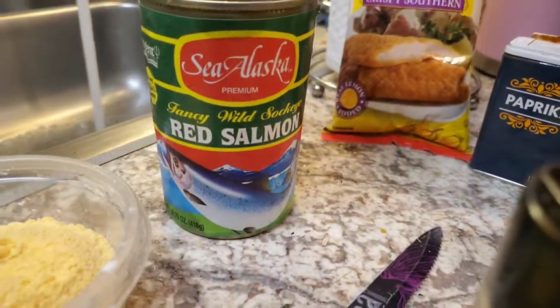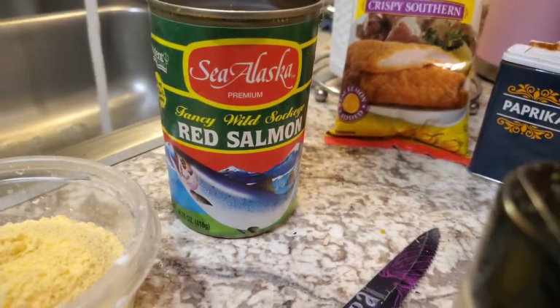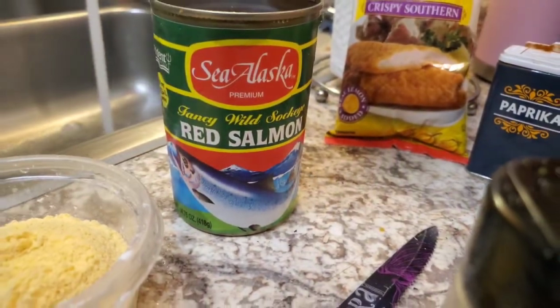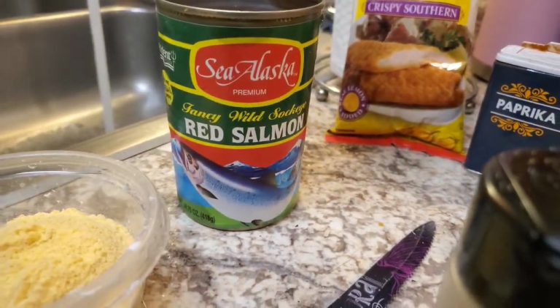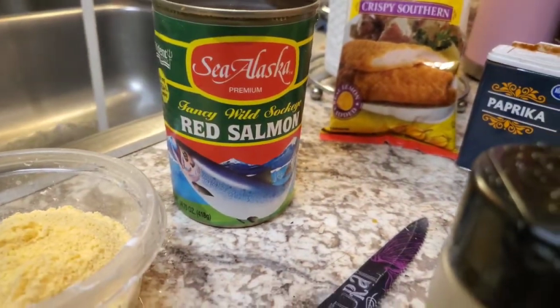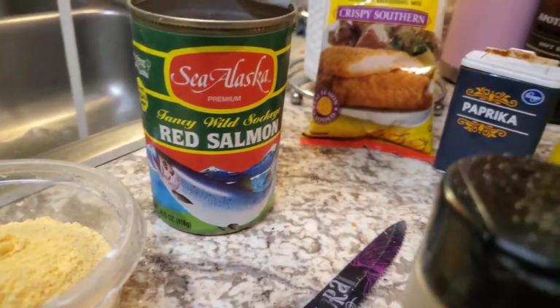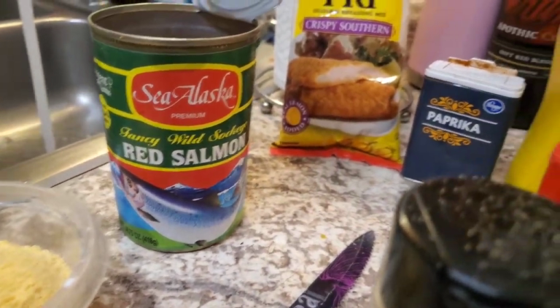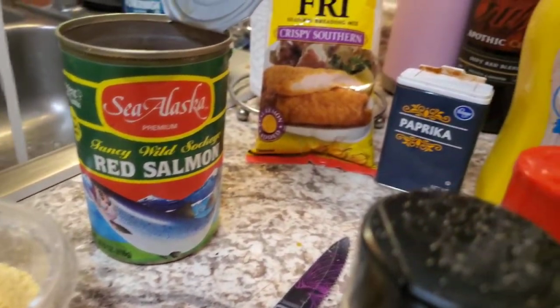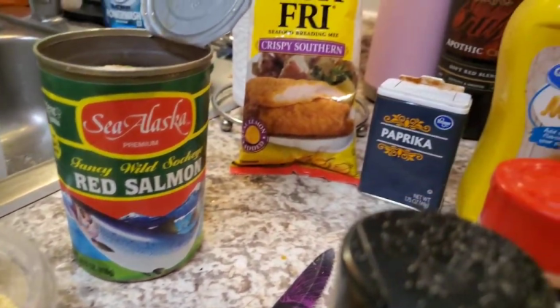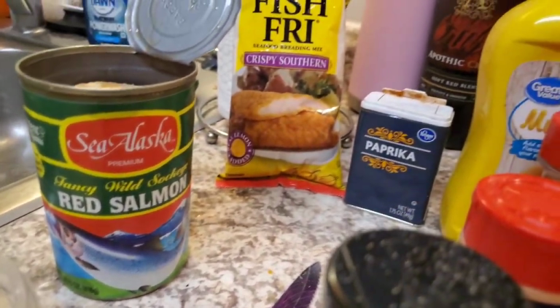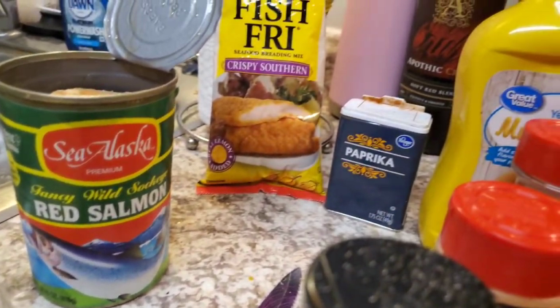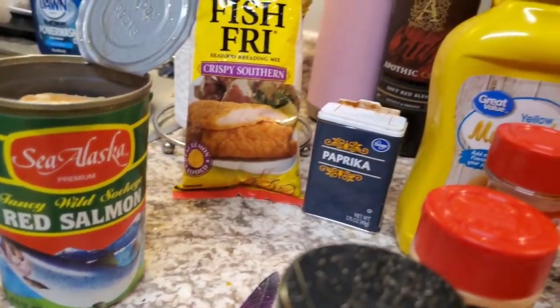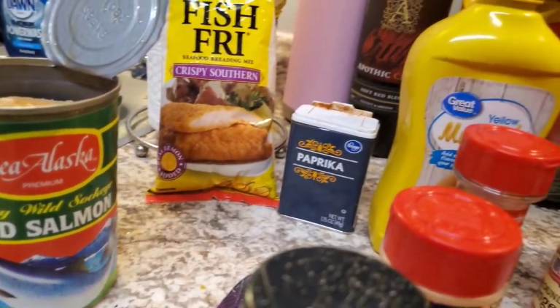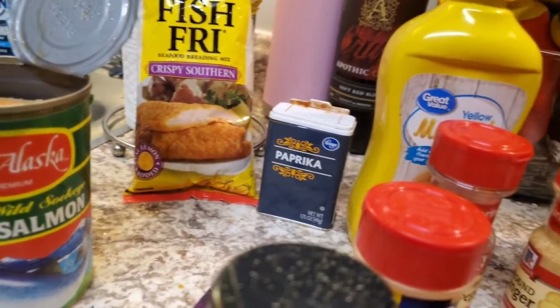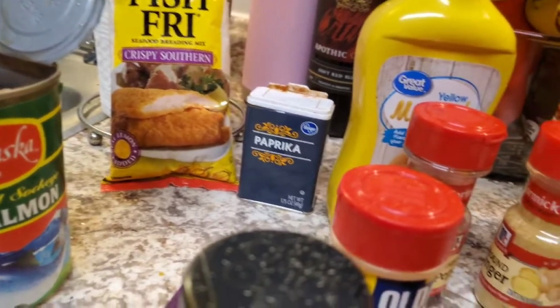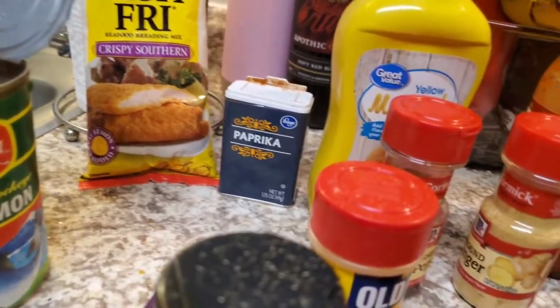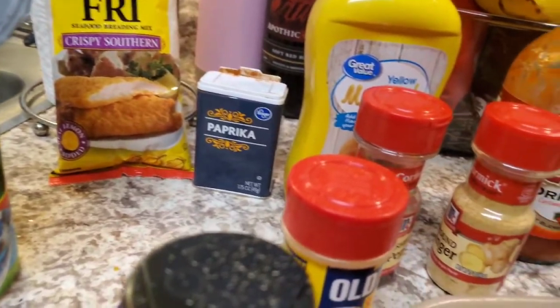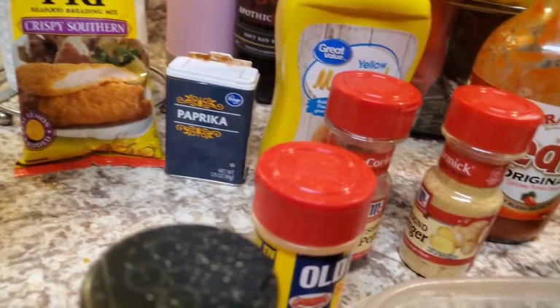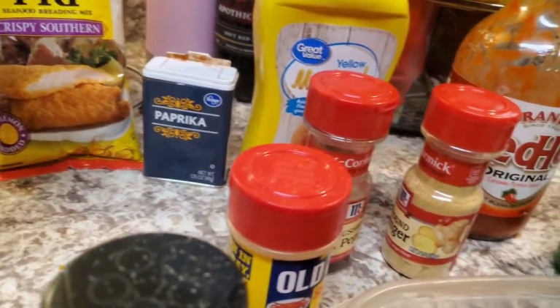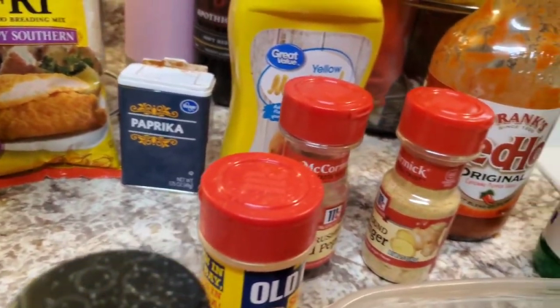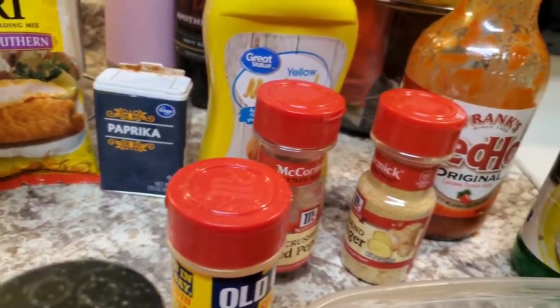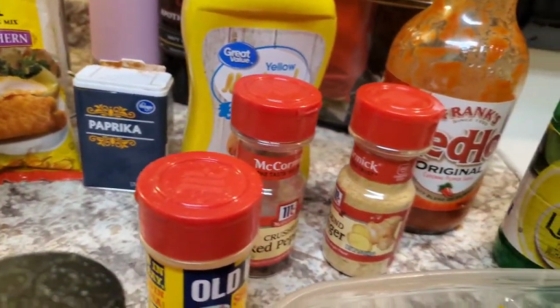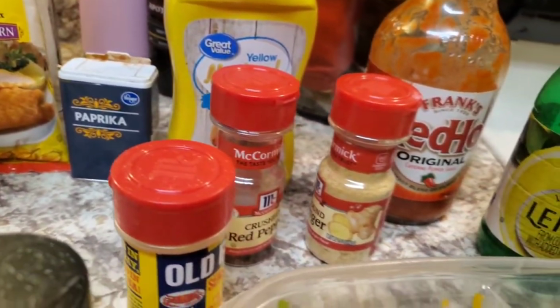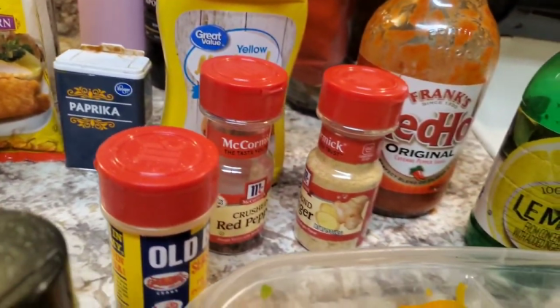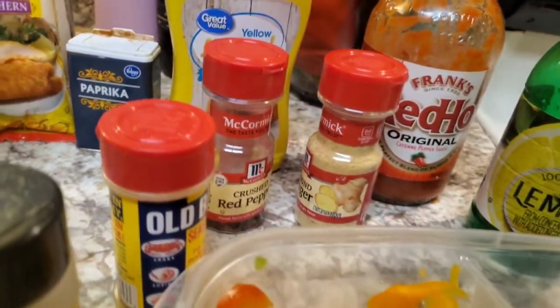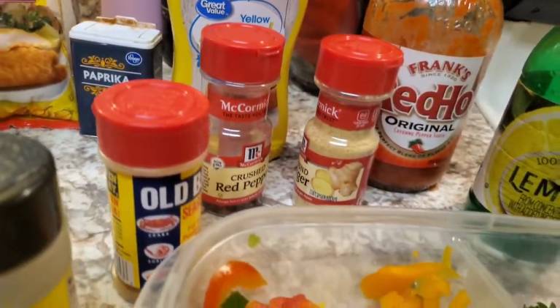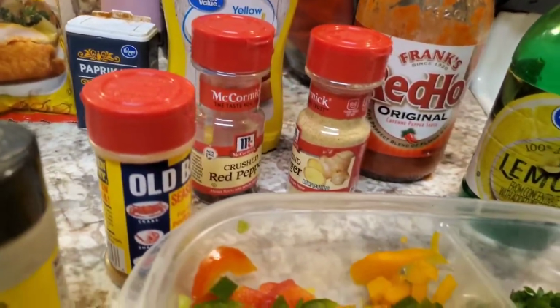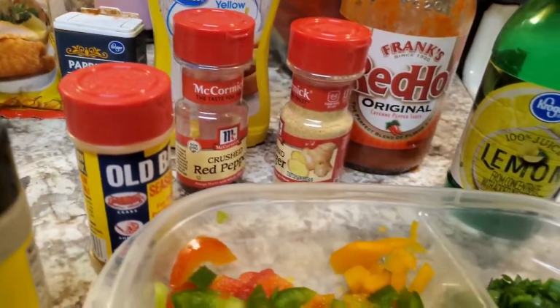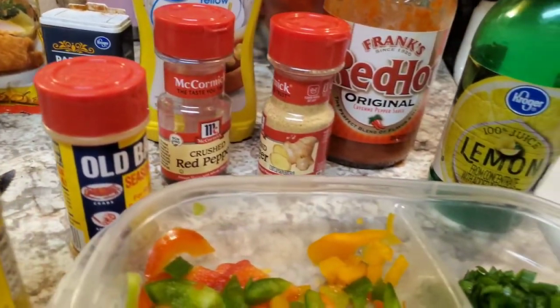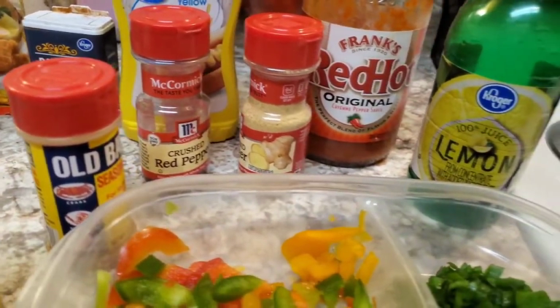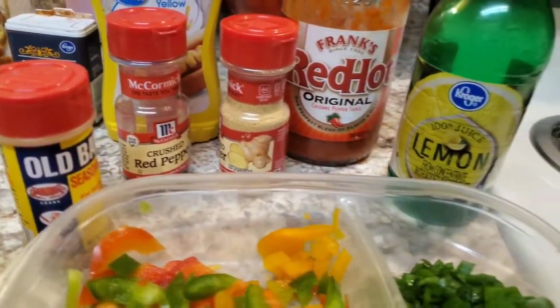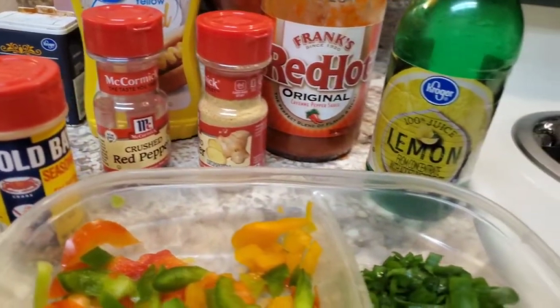First things first — make sure your kitchen counter surface is clean before you do anything in your kitchen.